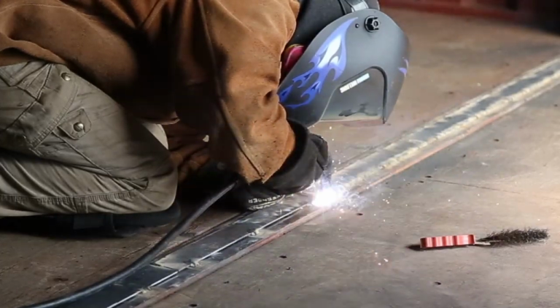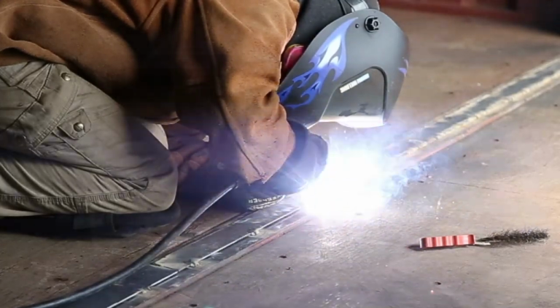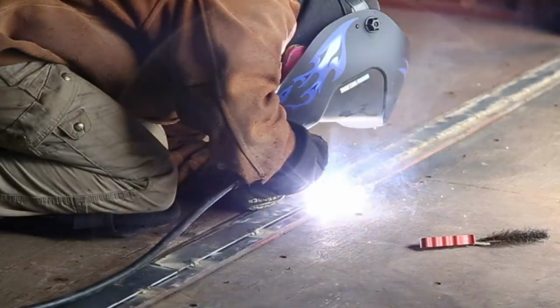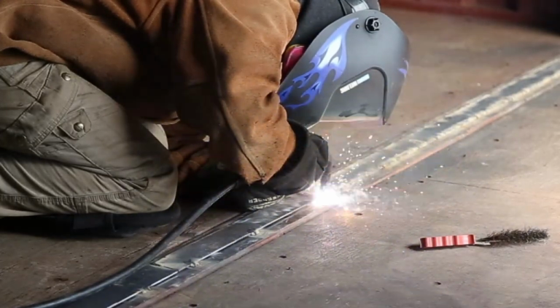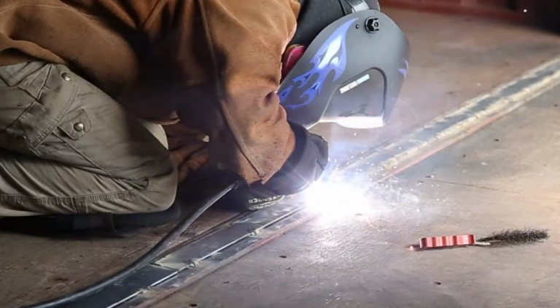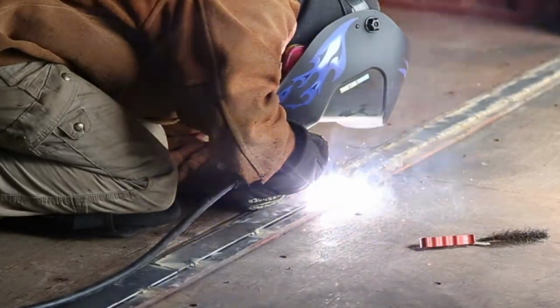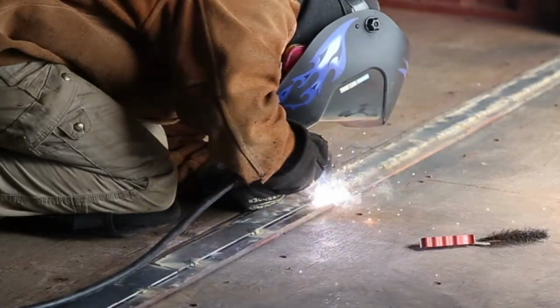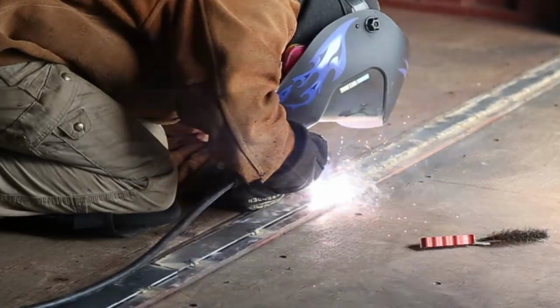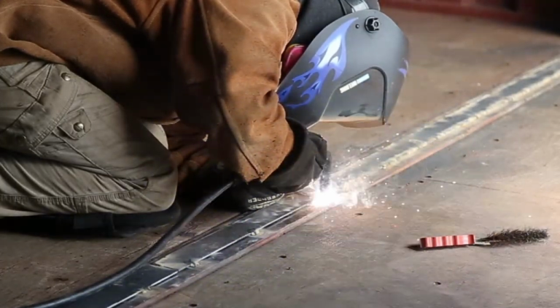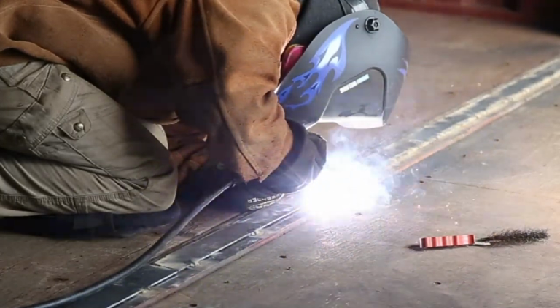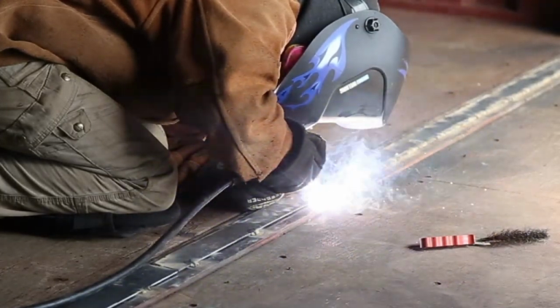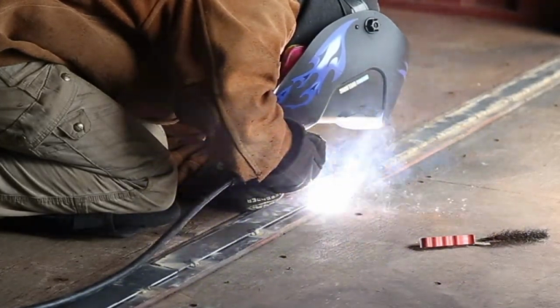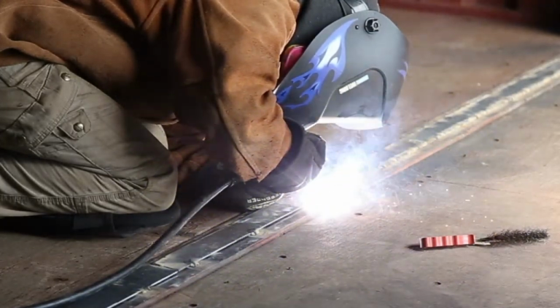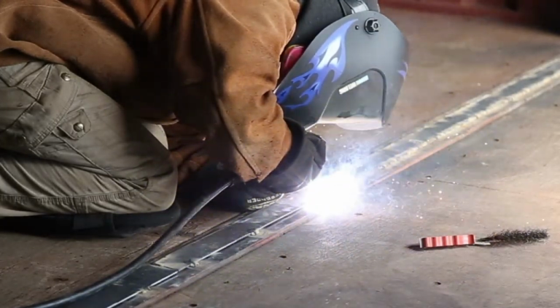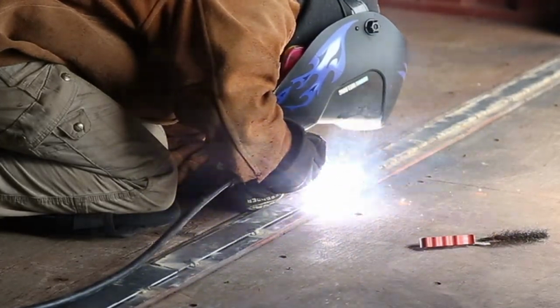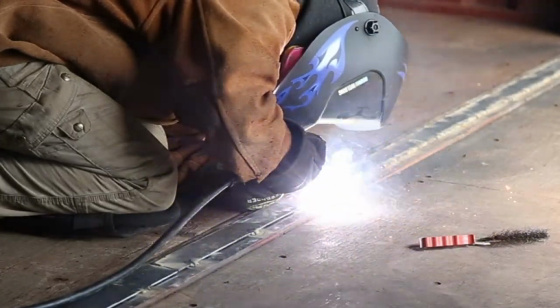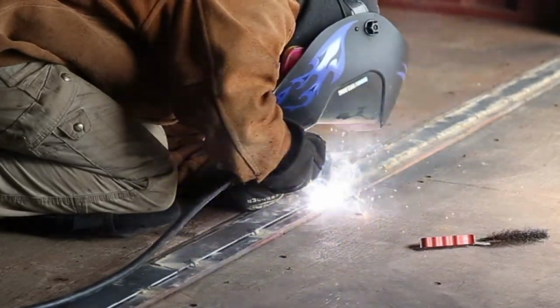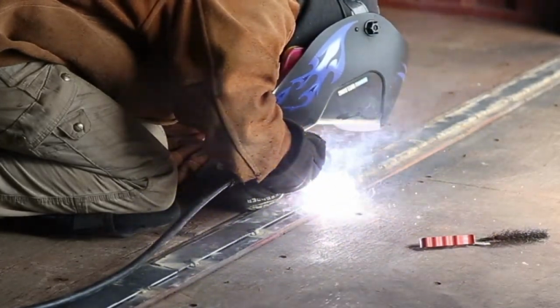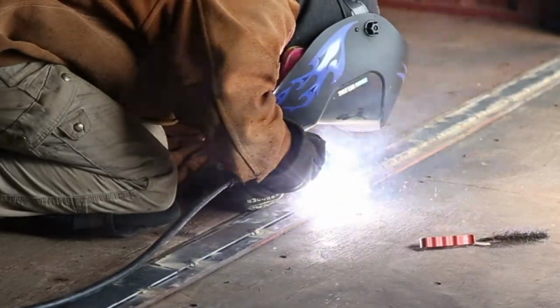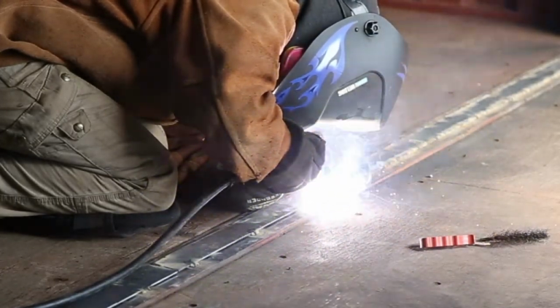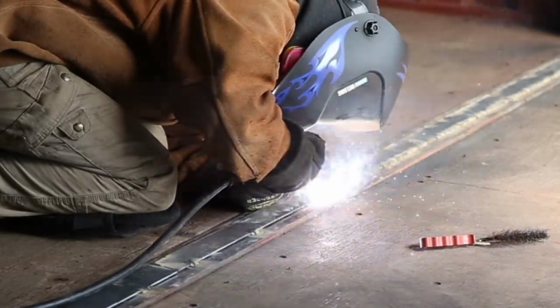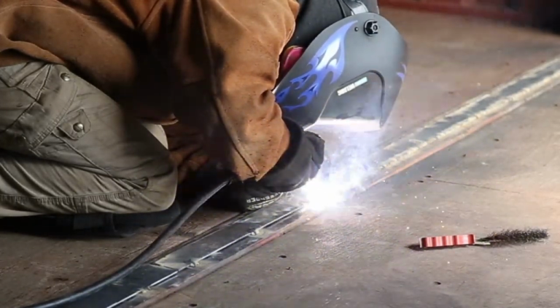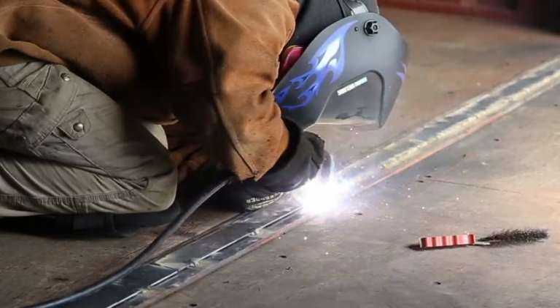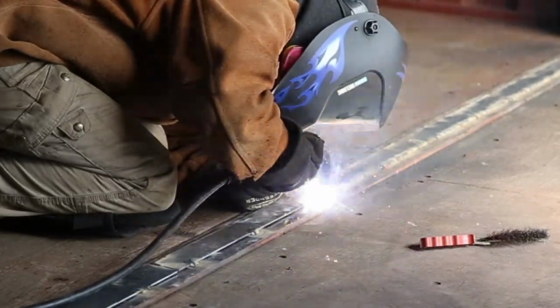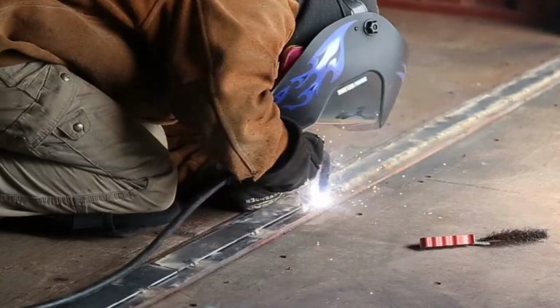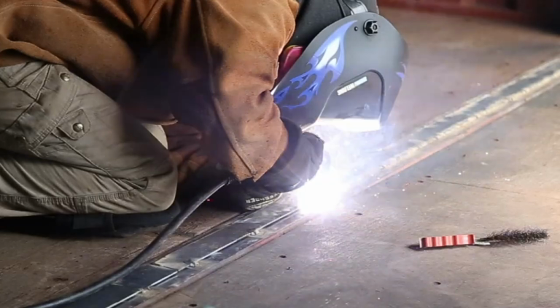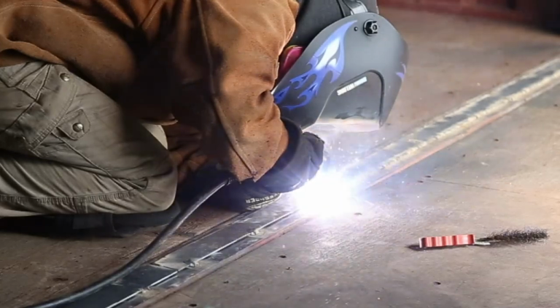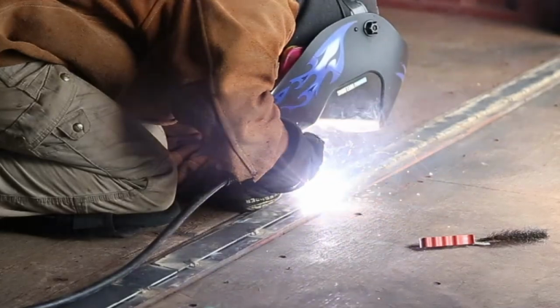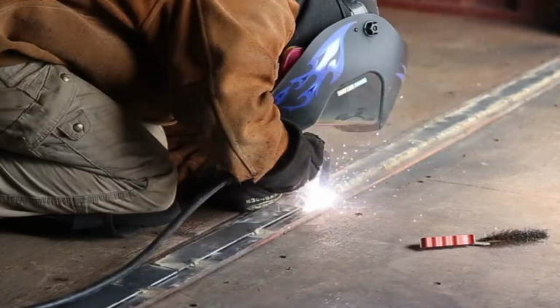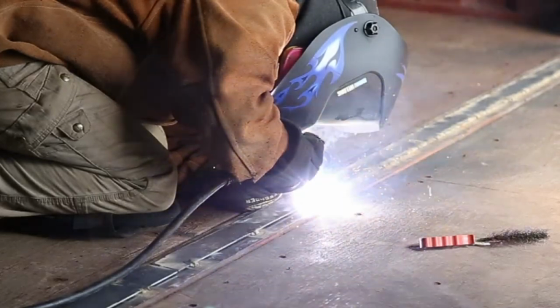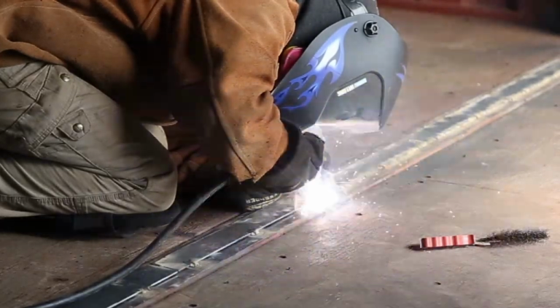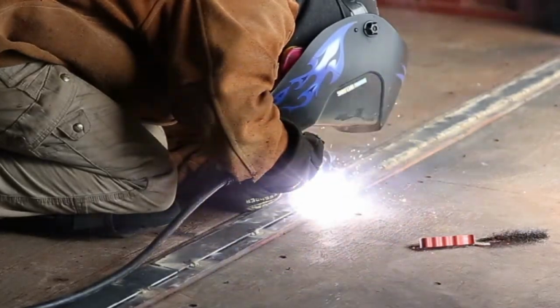I jumped around to different sections as I welded to avoid warping the flat bar.